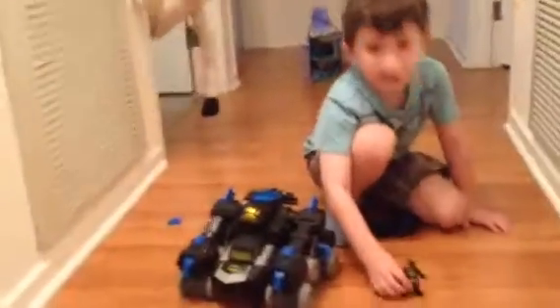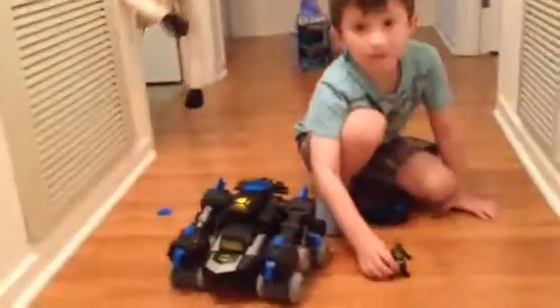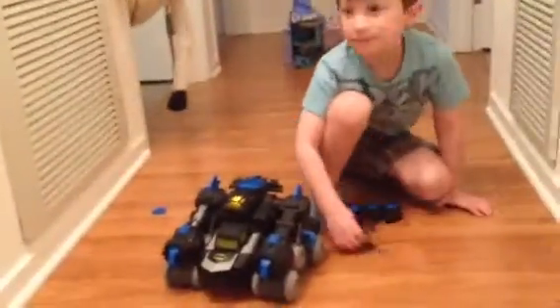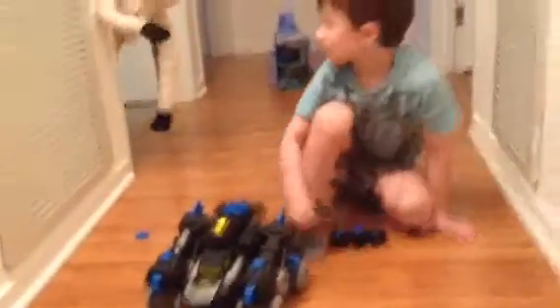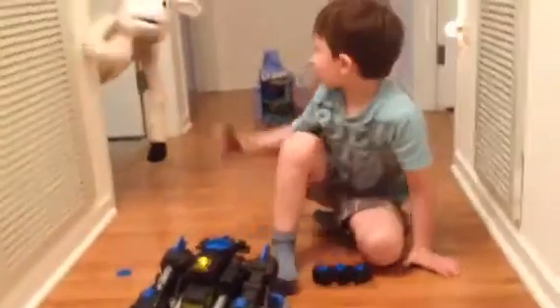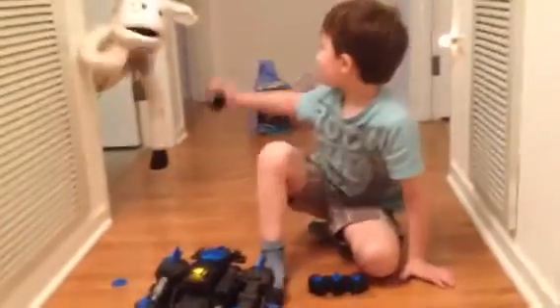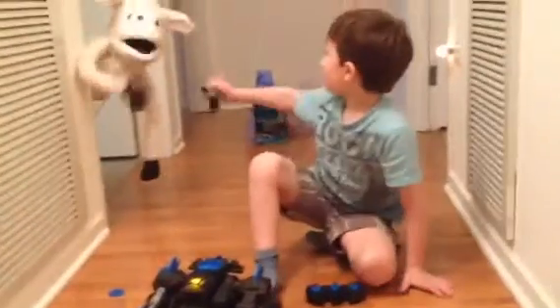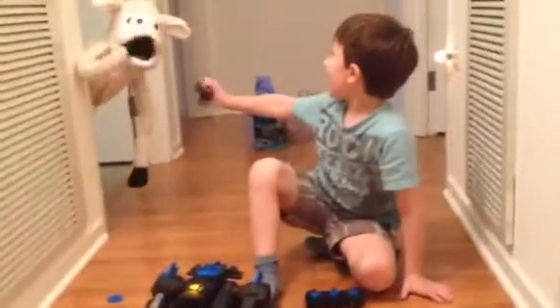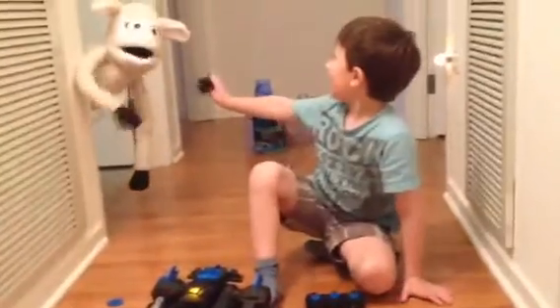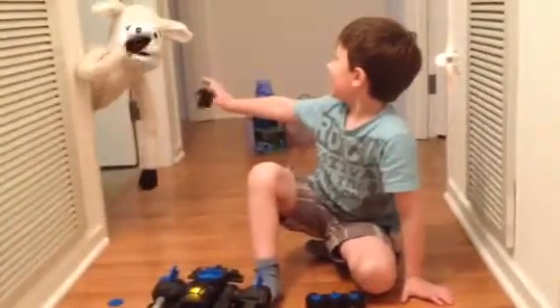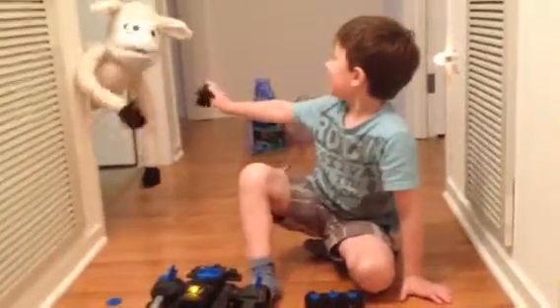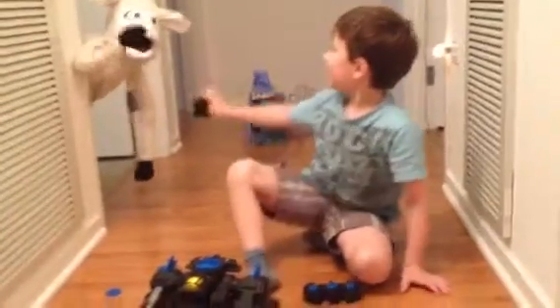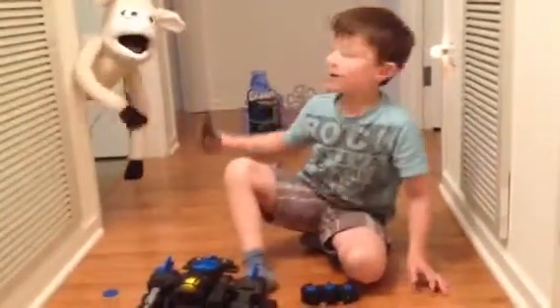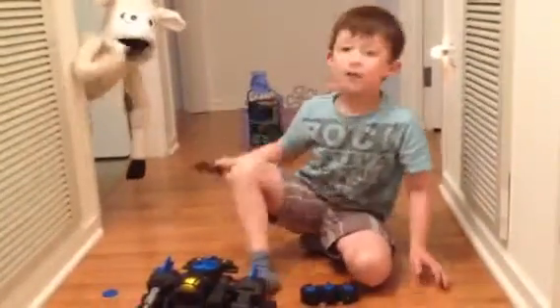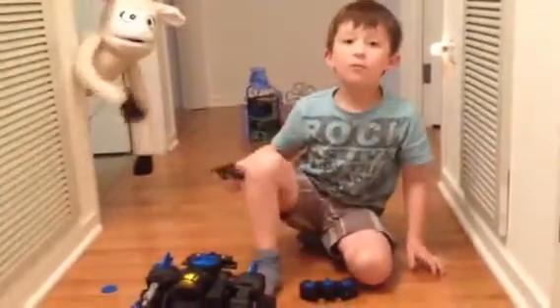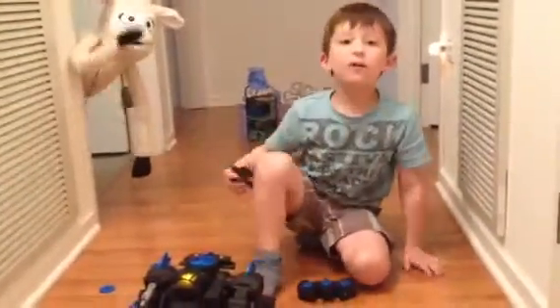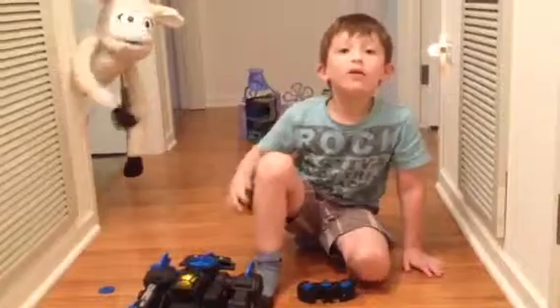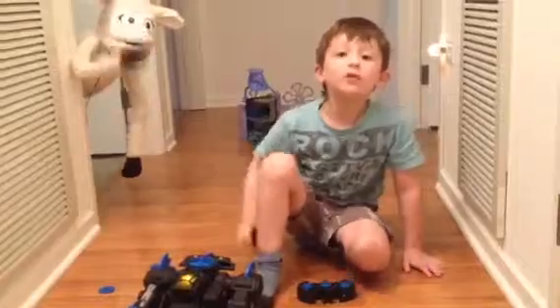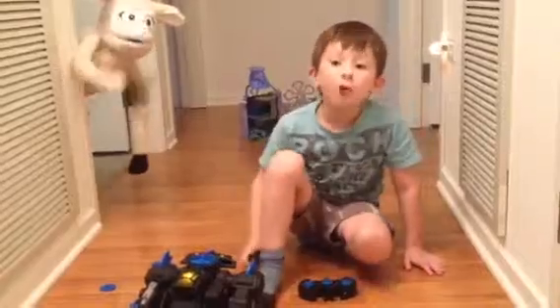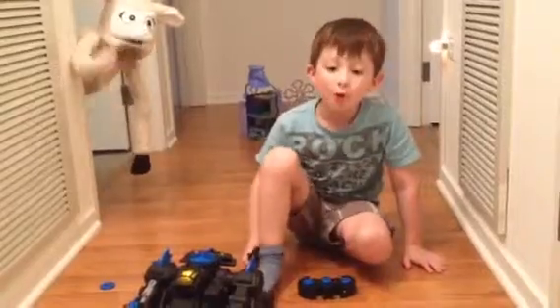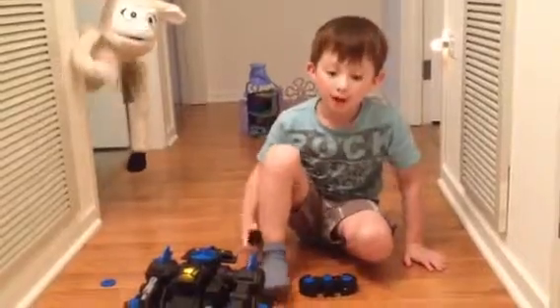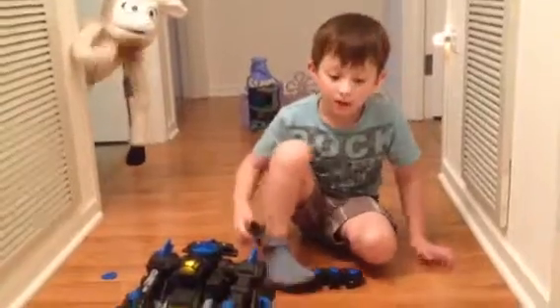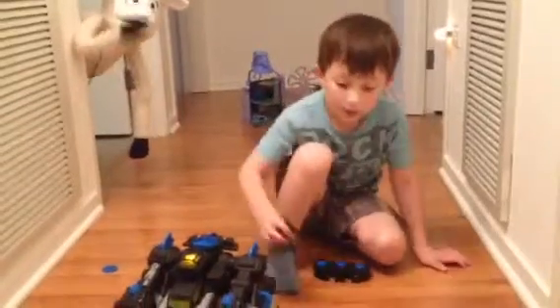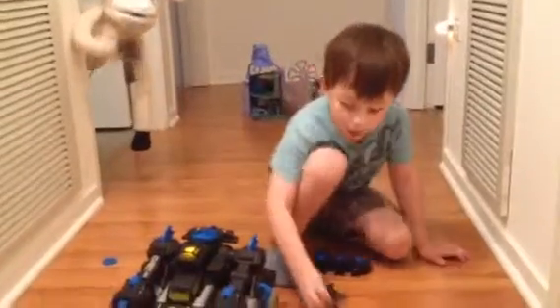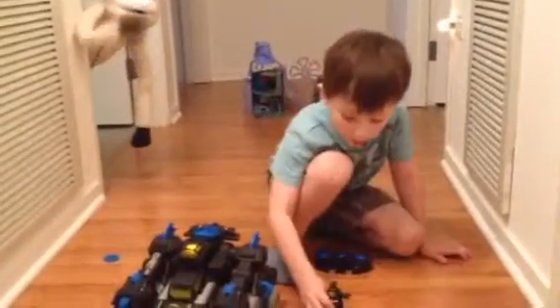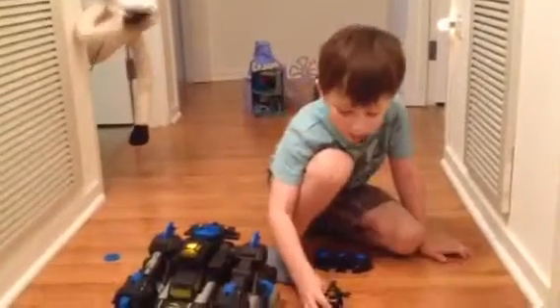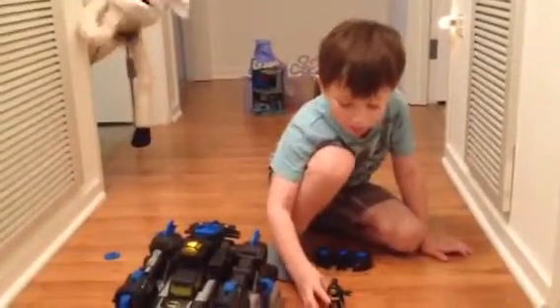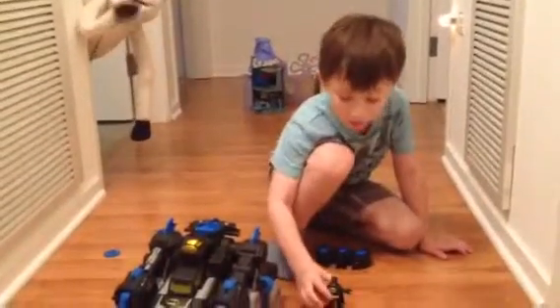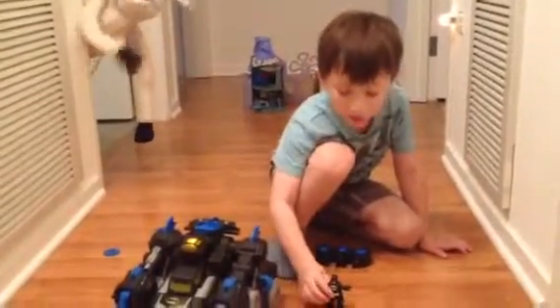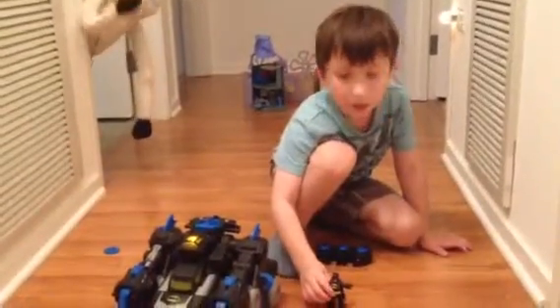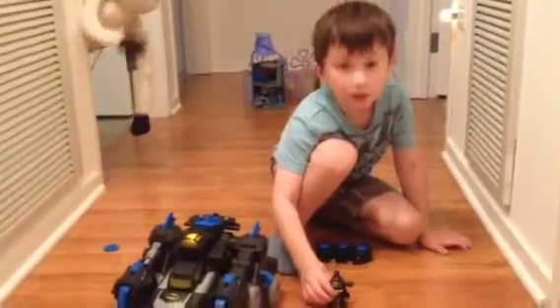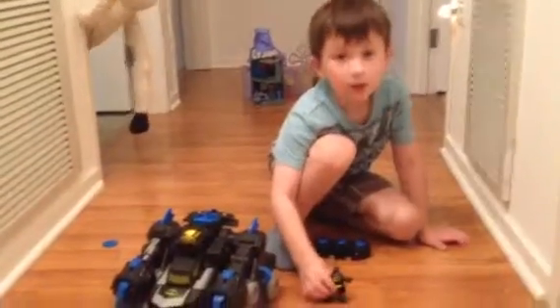Rainy, can you wave goodbye? Is there anything else you want to show us? I just... we're going to do a show, okay? Oh, I just taped this. I'm going to put this on YouTube now.